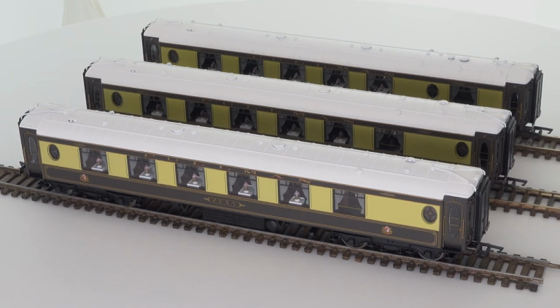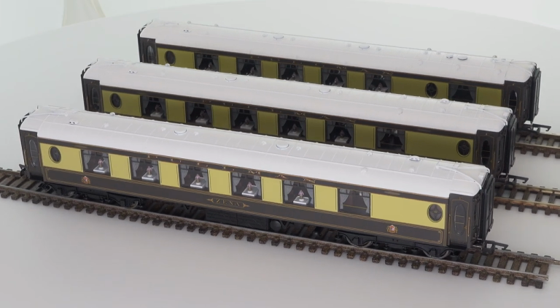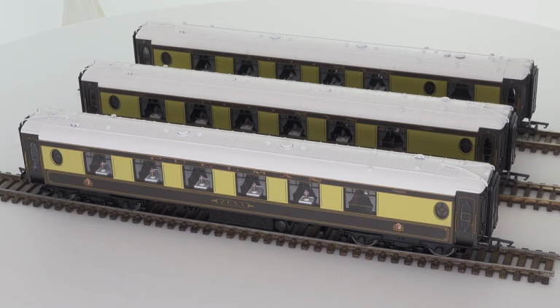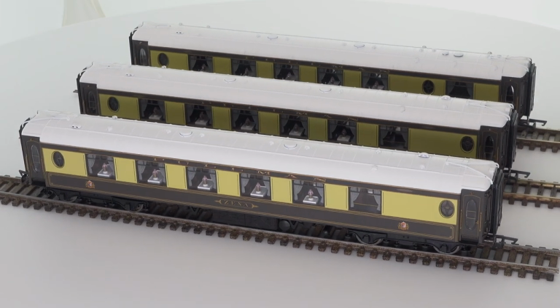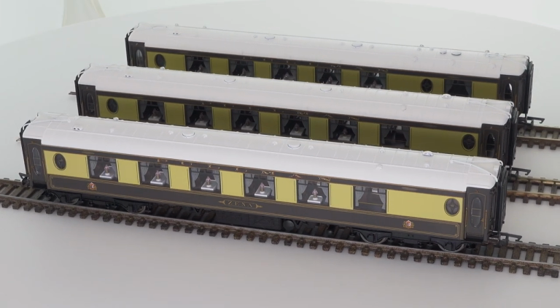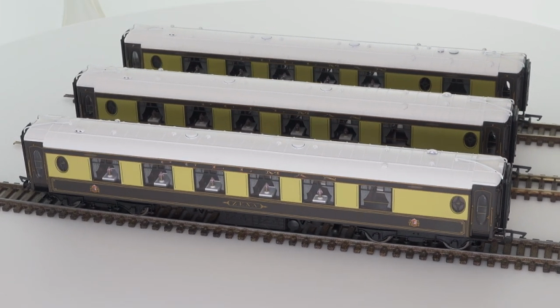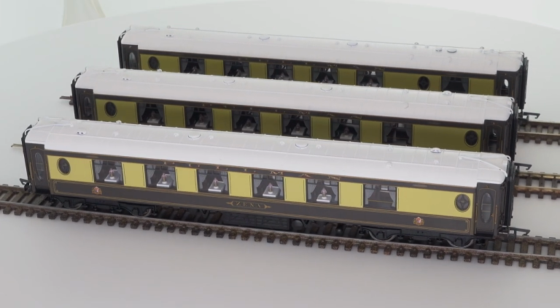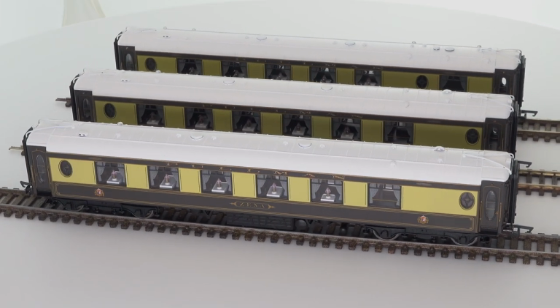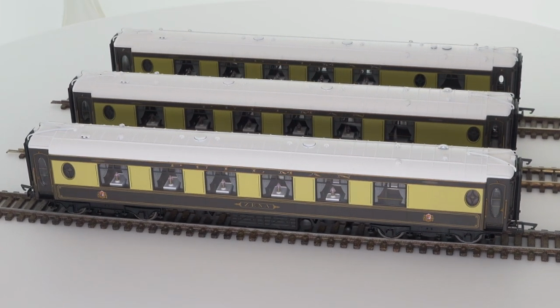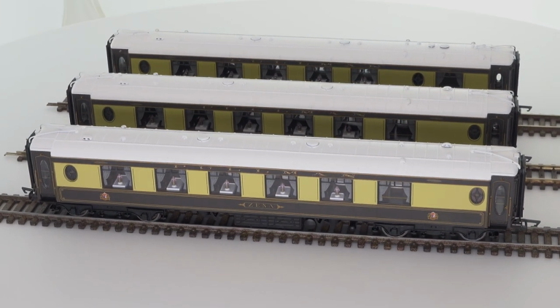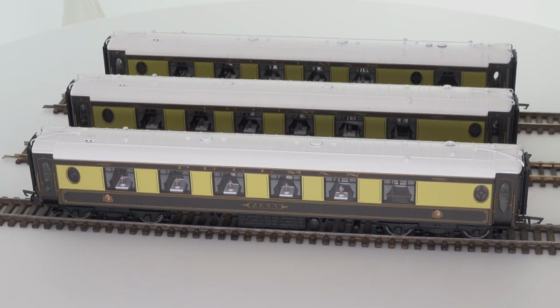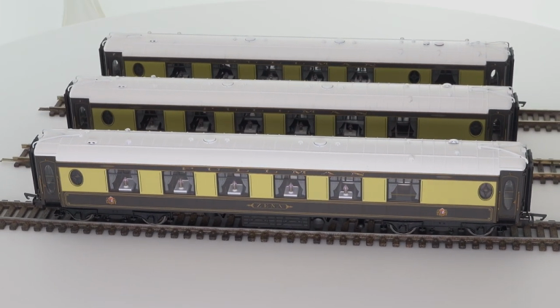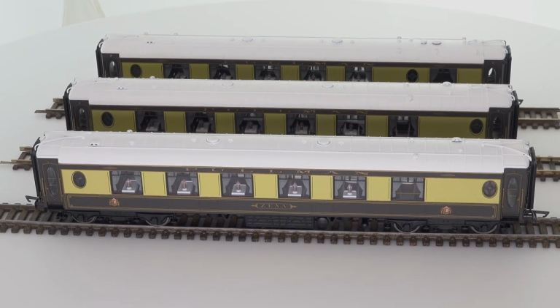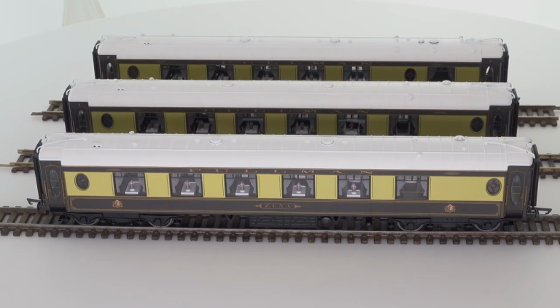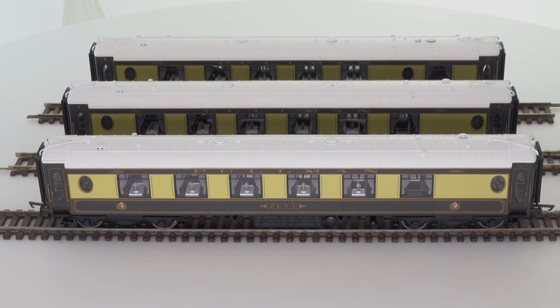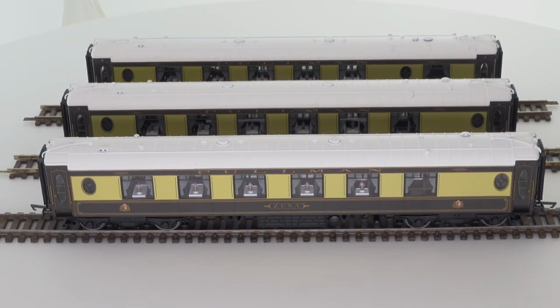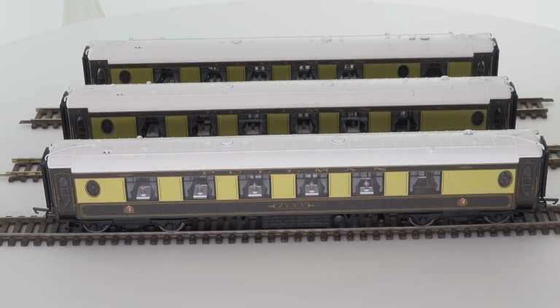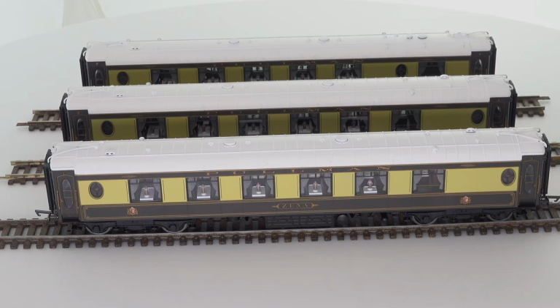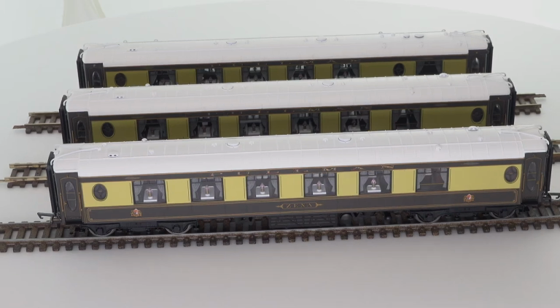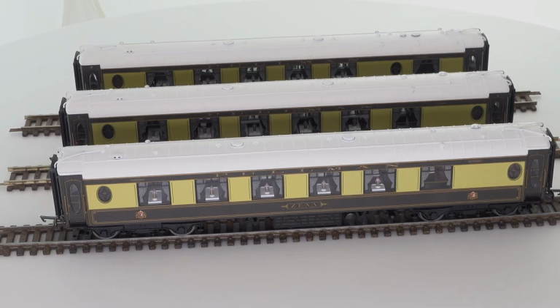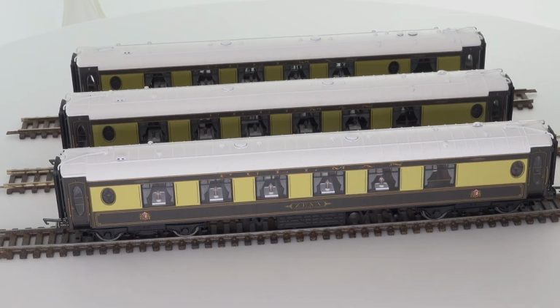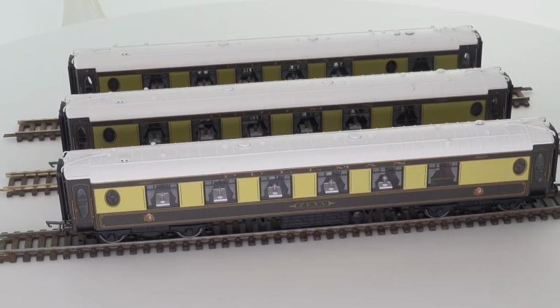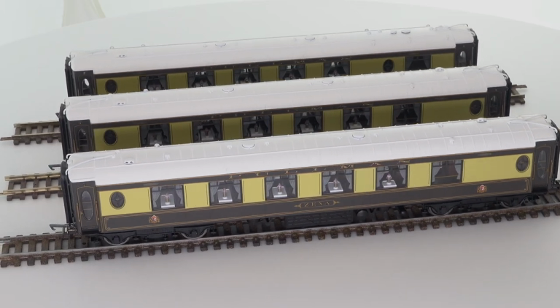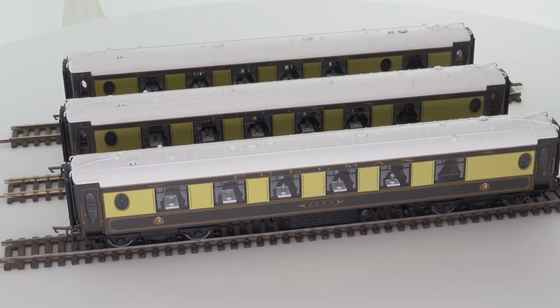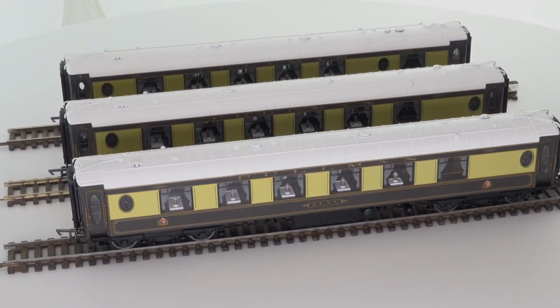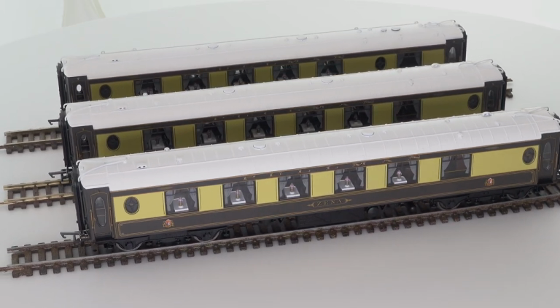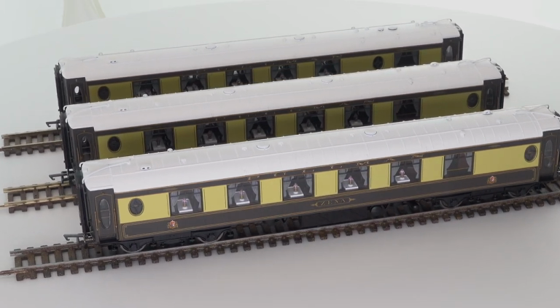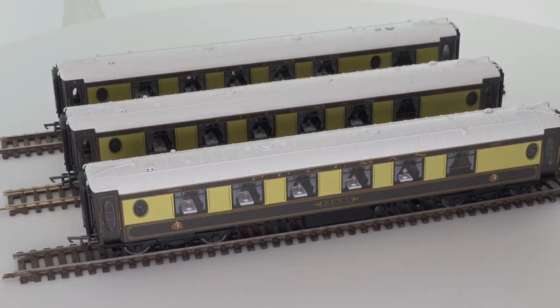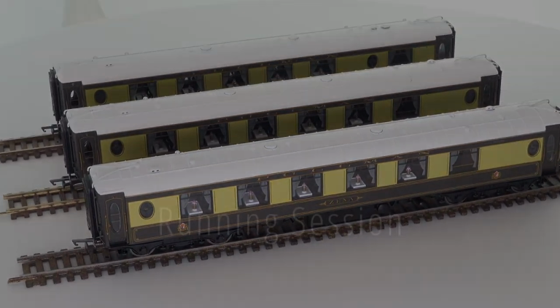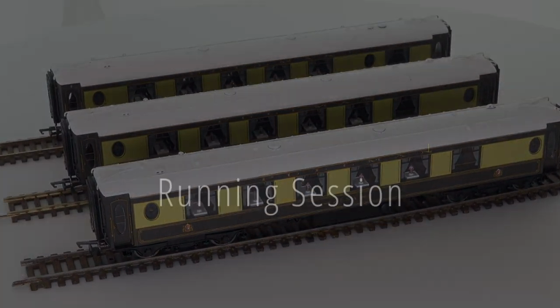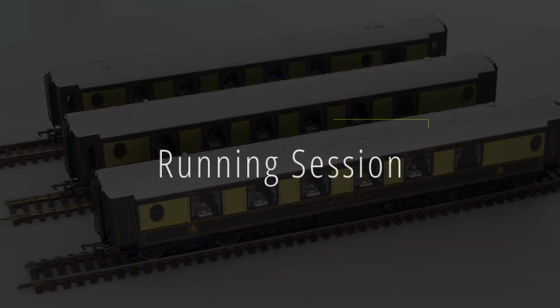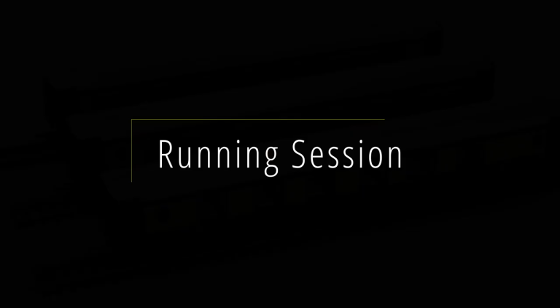It could be challenging getting additional coaches for this. They did make plenty of additional coaches in this livery, but it could be challenging getting your hands on them.